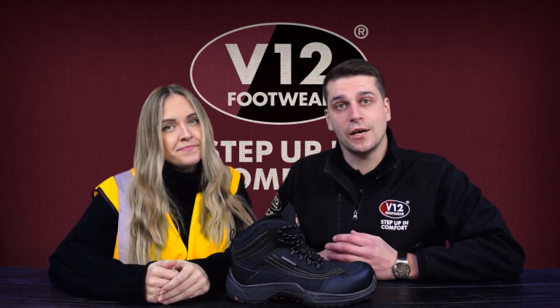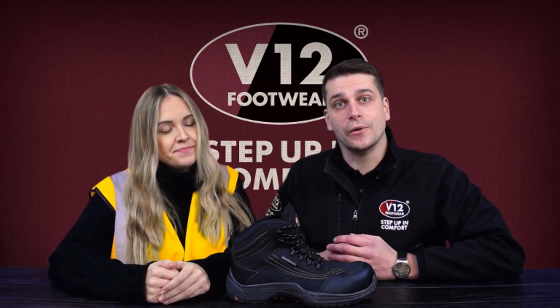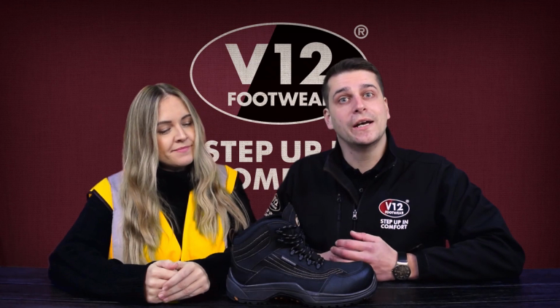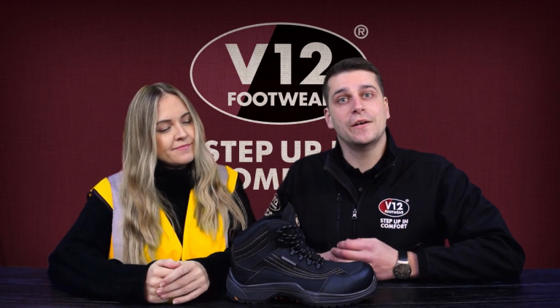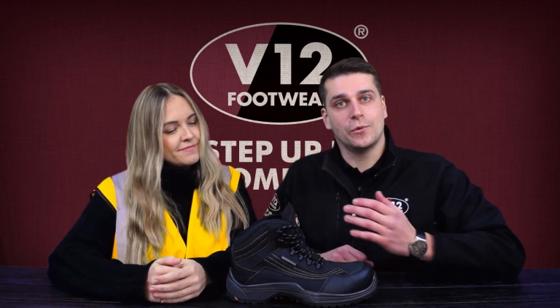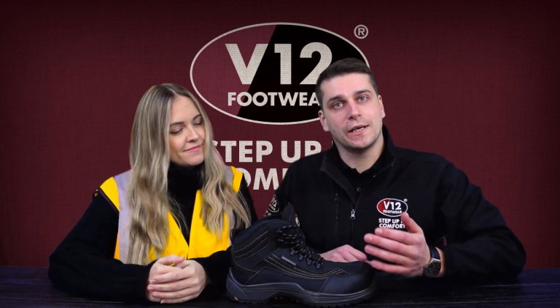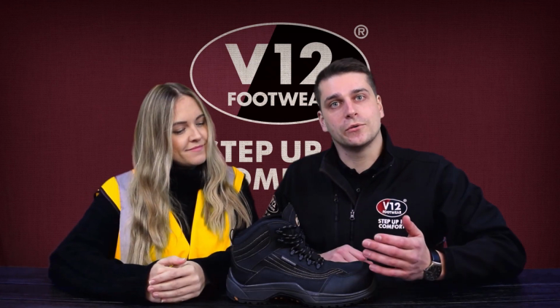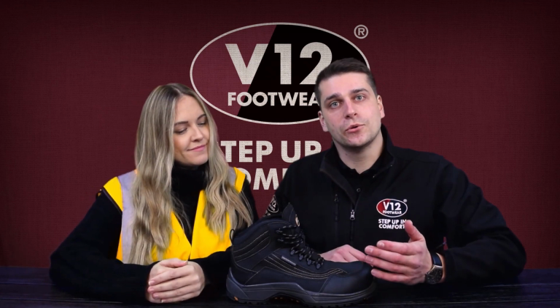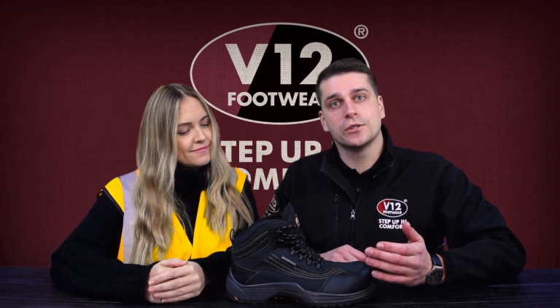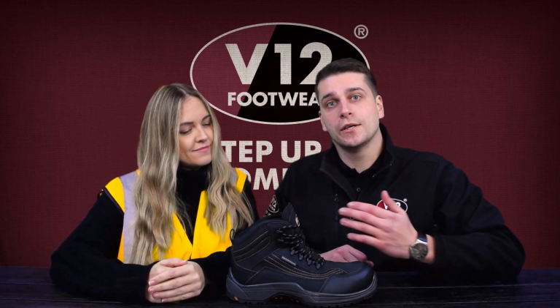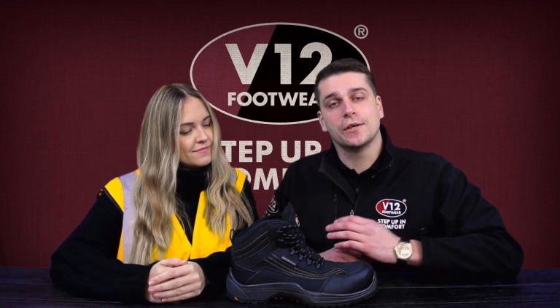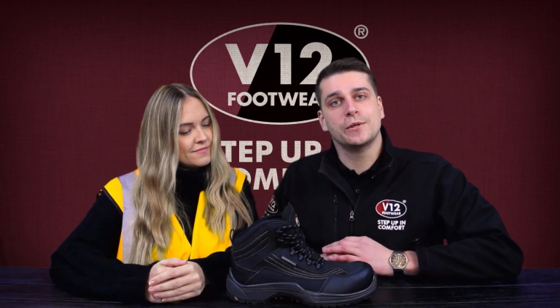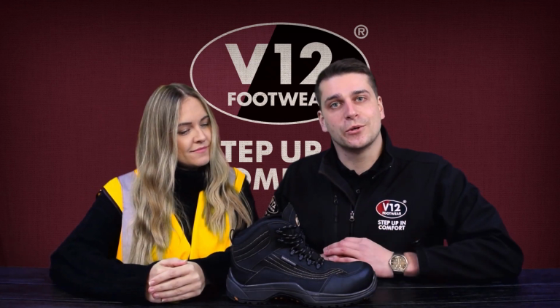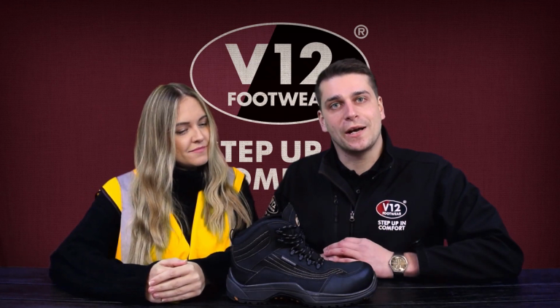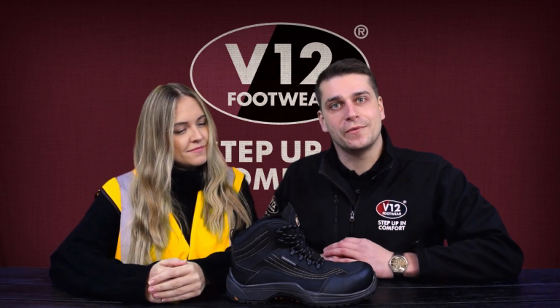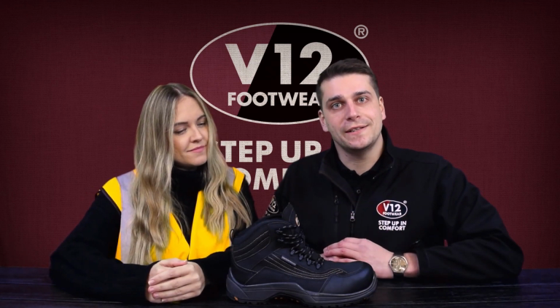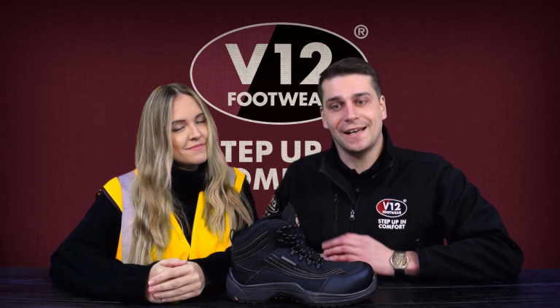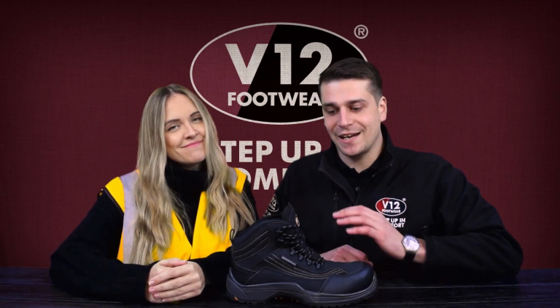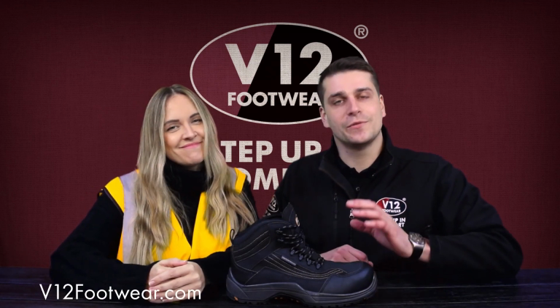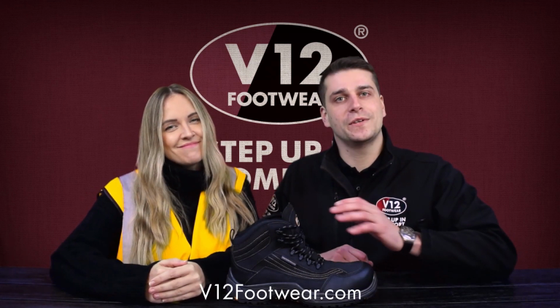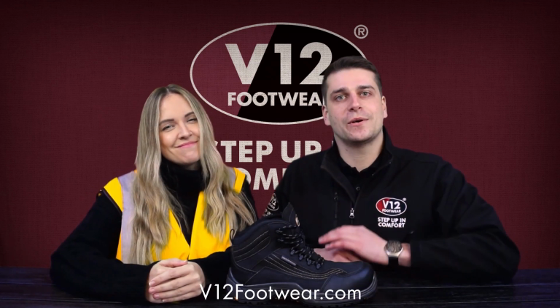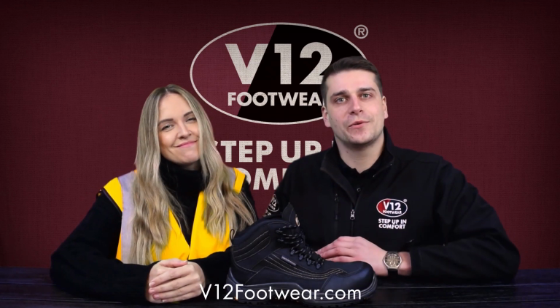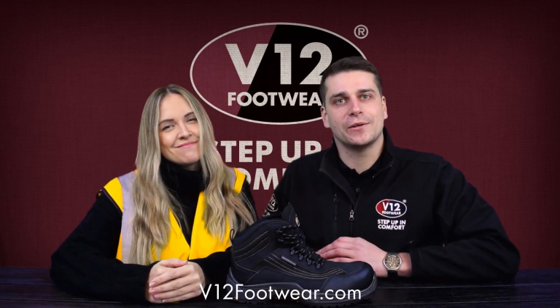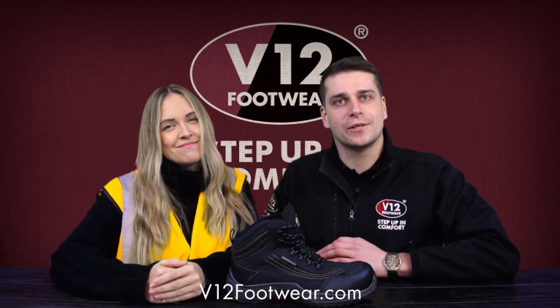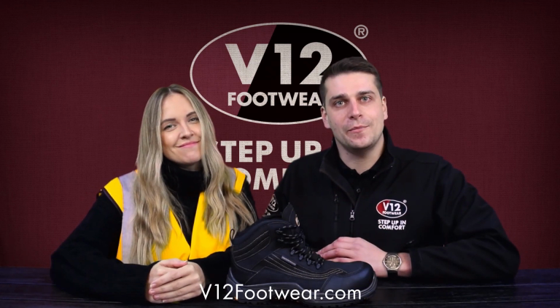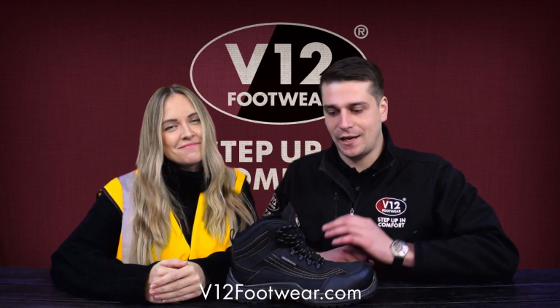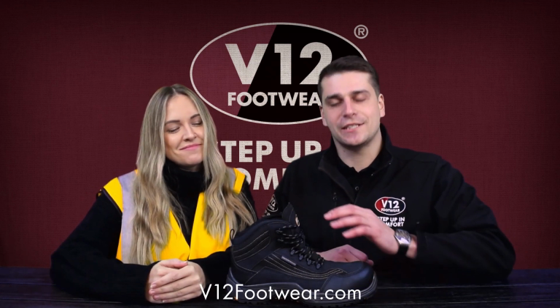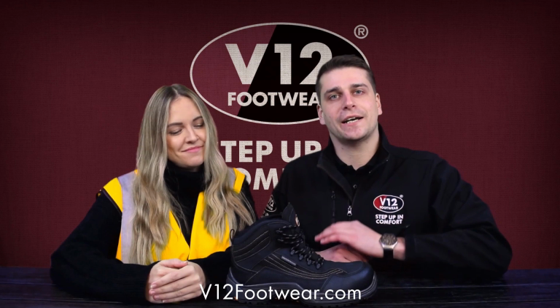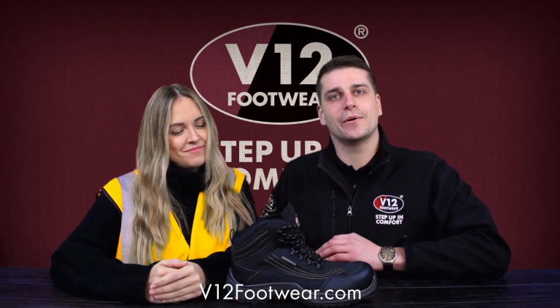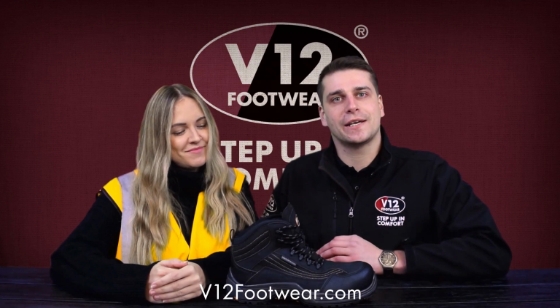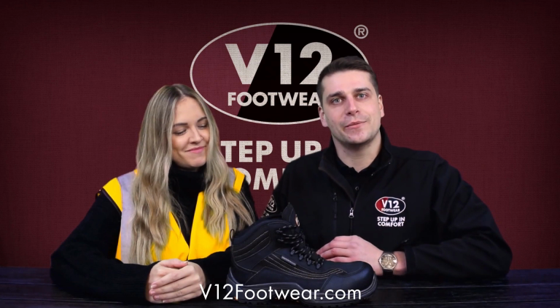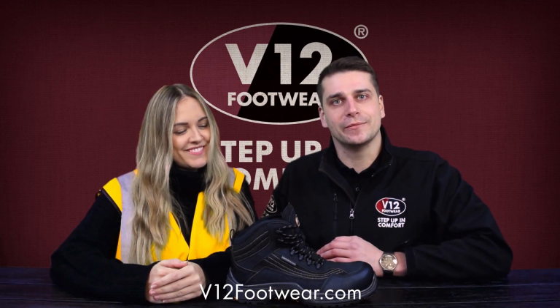So if you're working outdoors and you don't enjoy wet feet, head over to v12footwear.com and check out the Cayman.